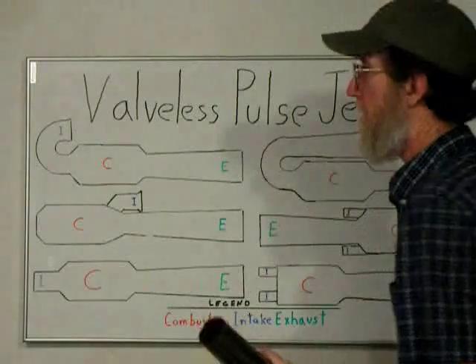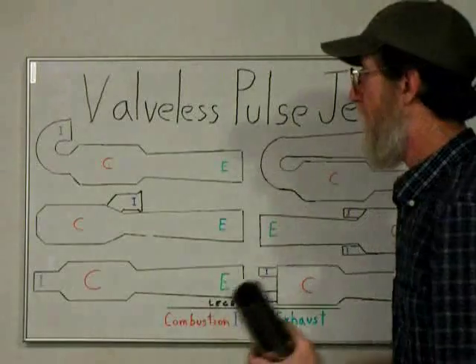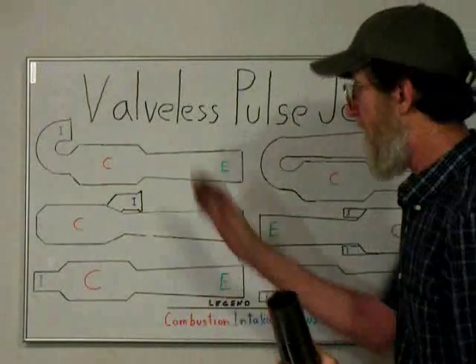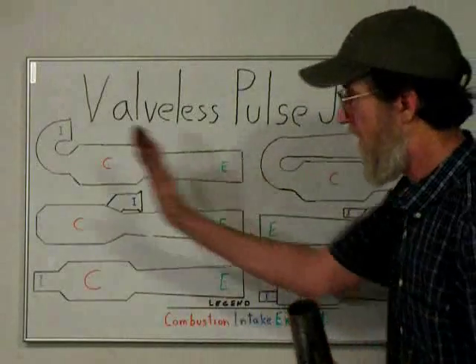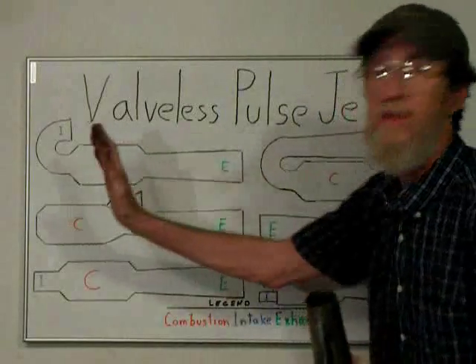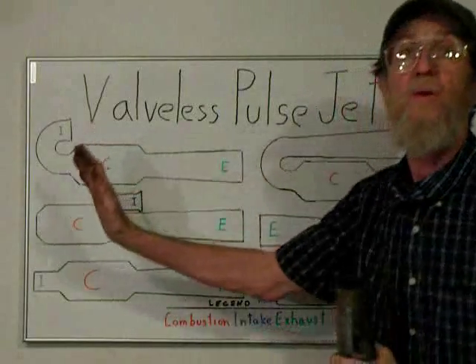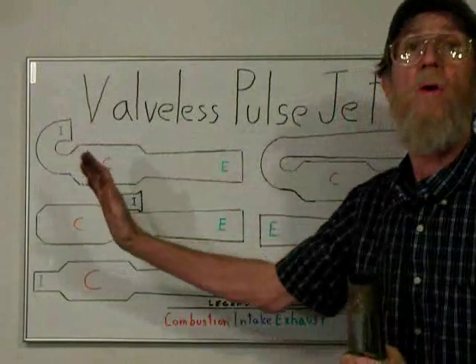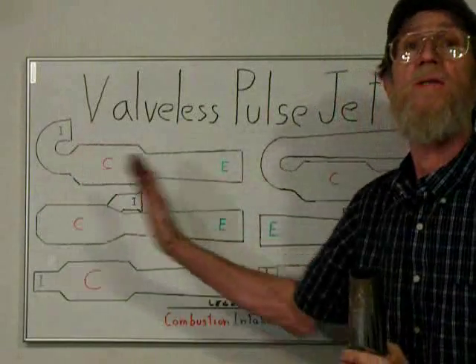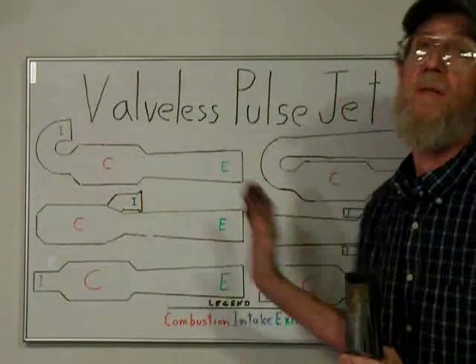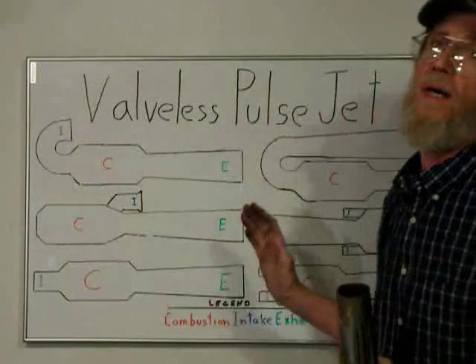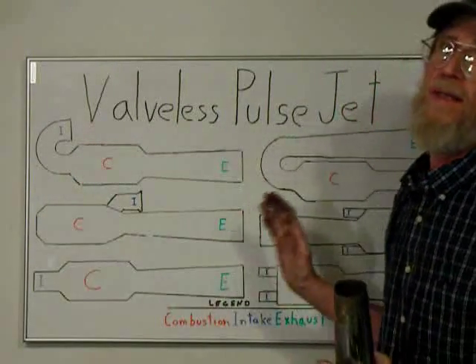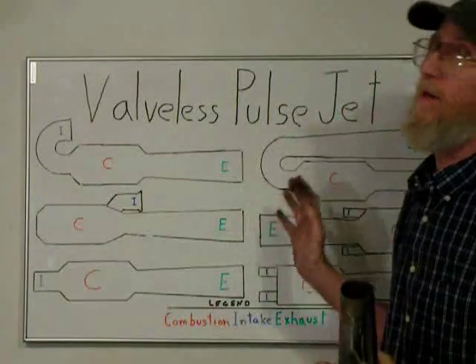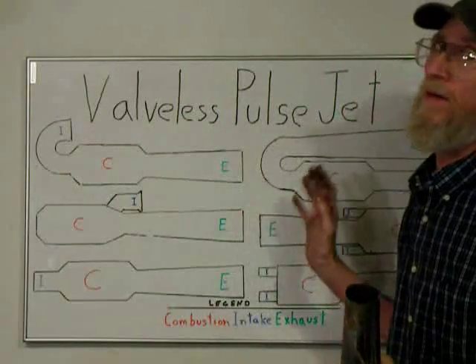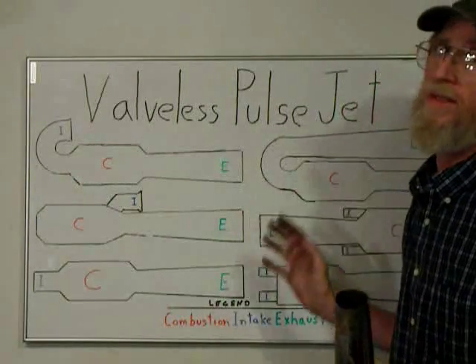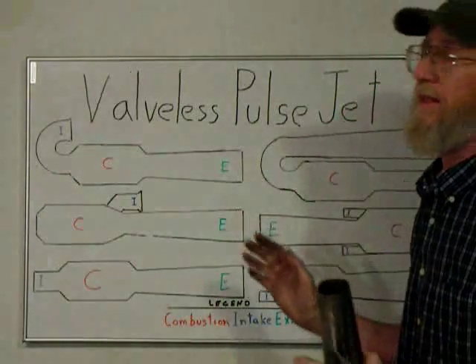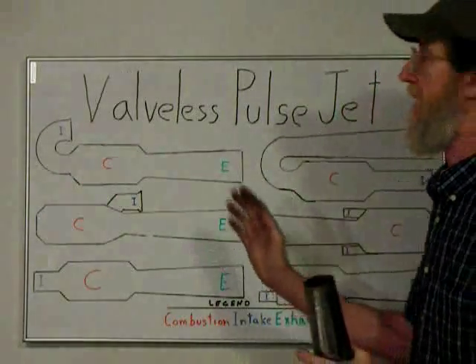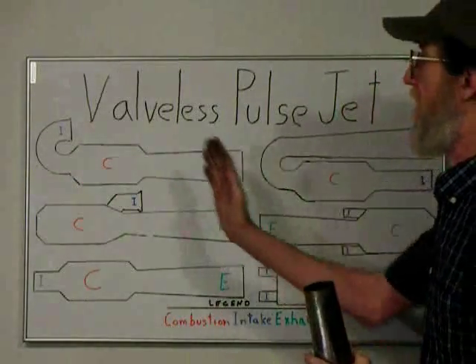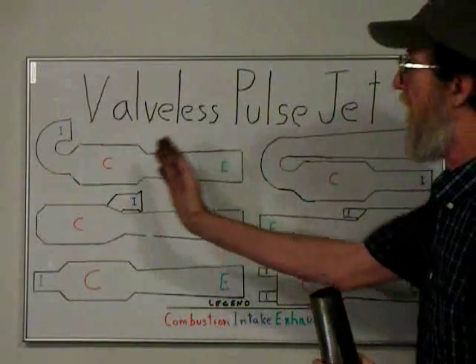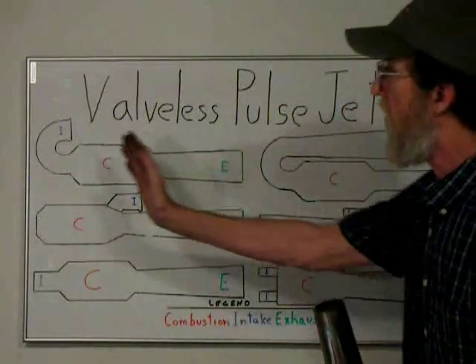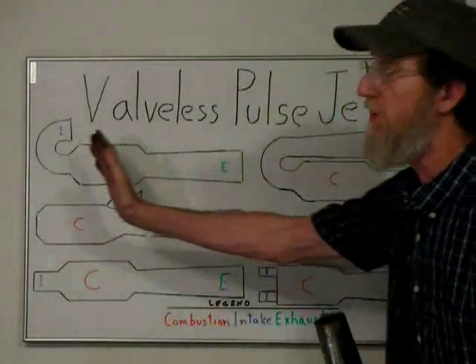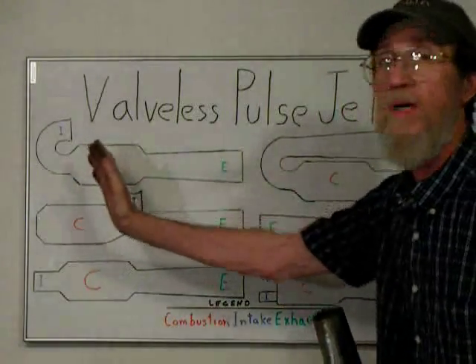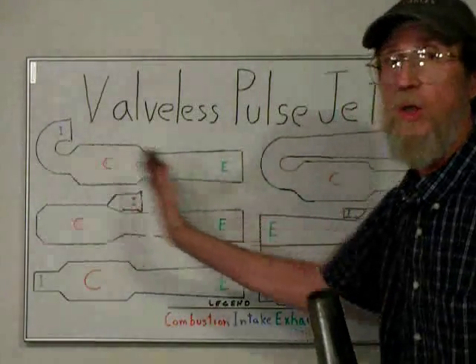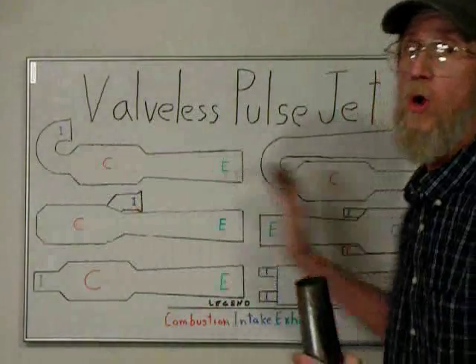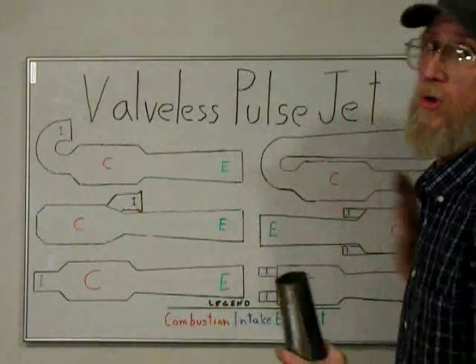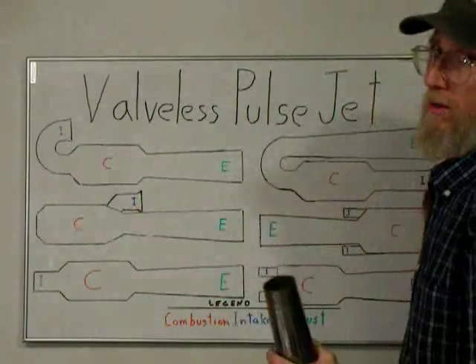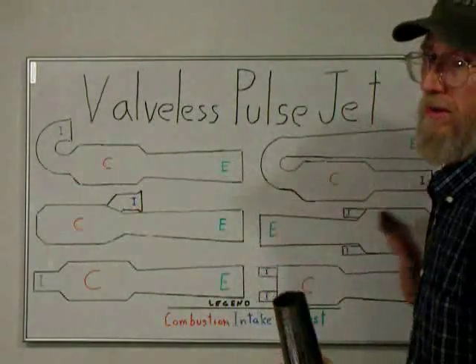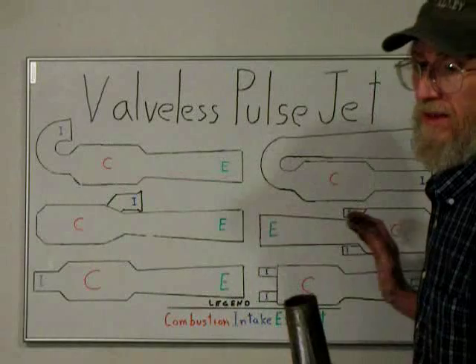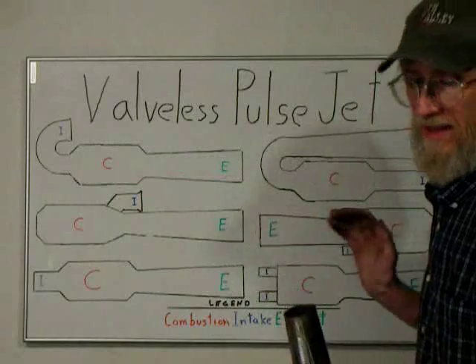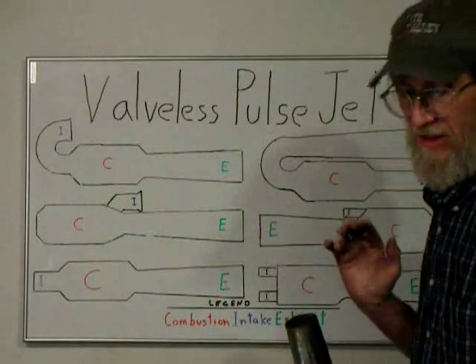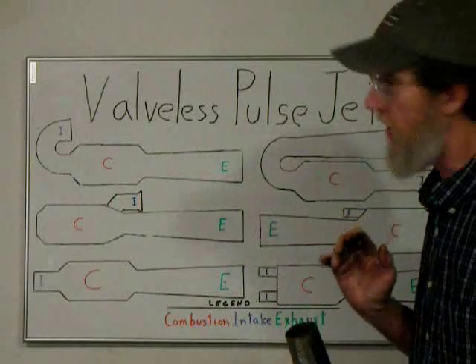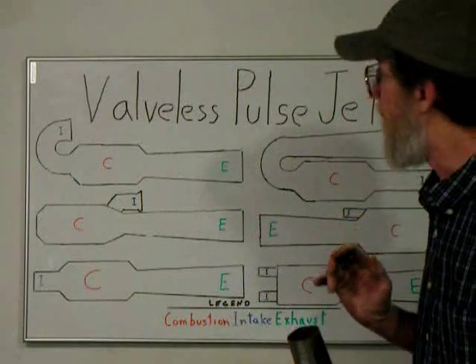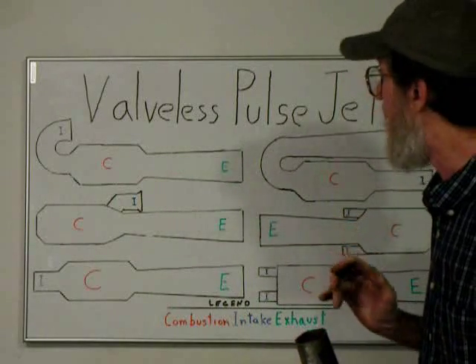These drawings are not at all to scale — the parts are going to be much longer than they were shown.